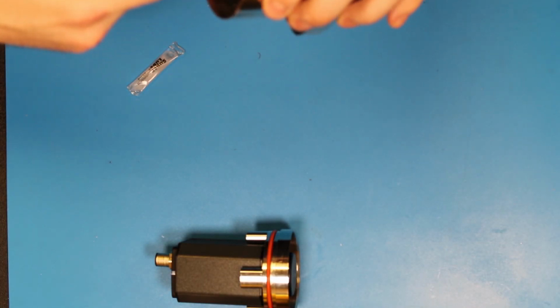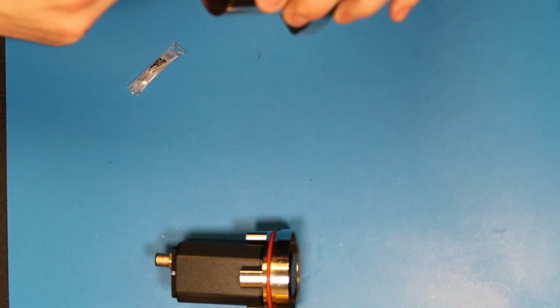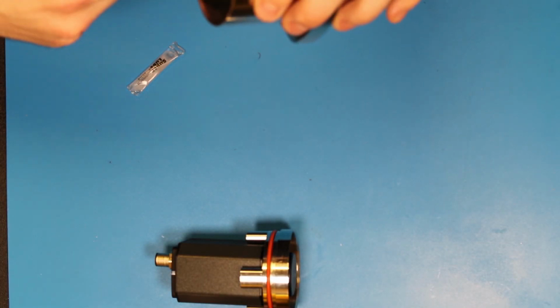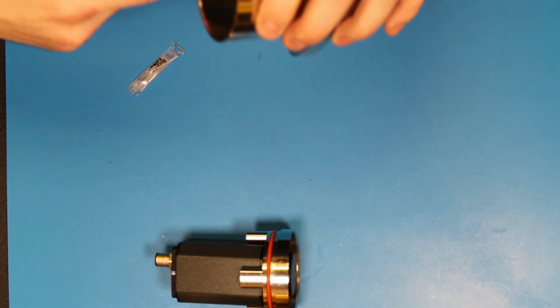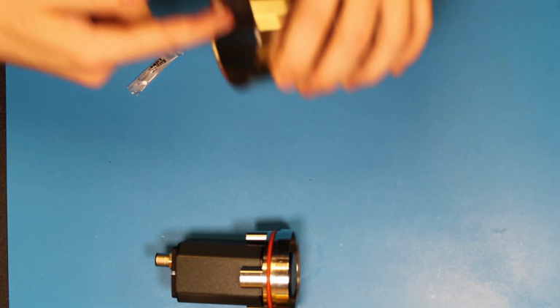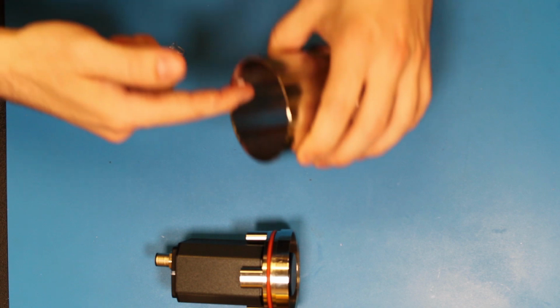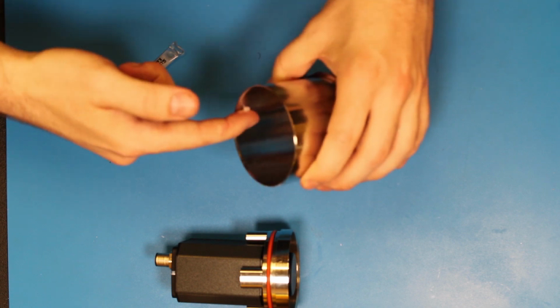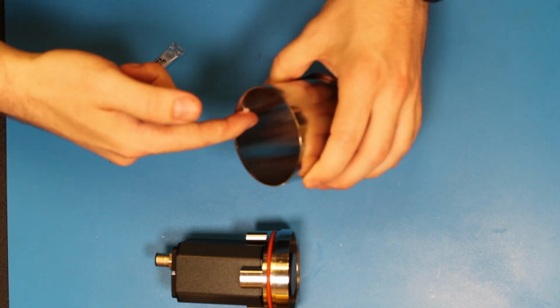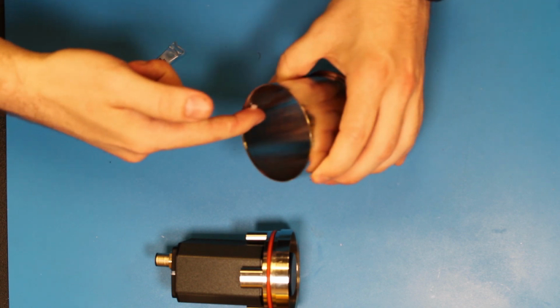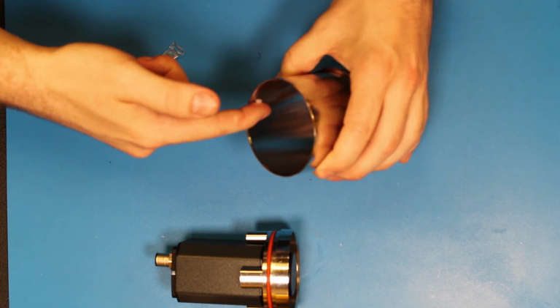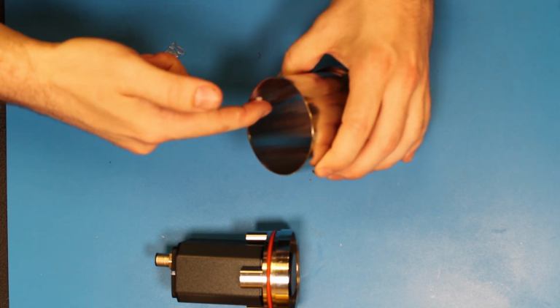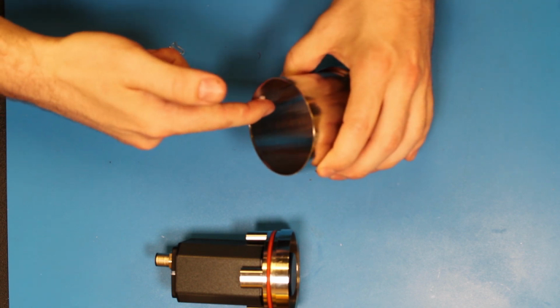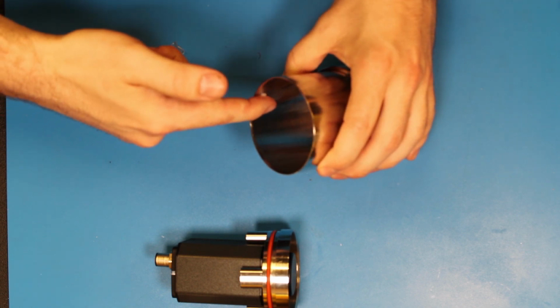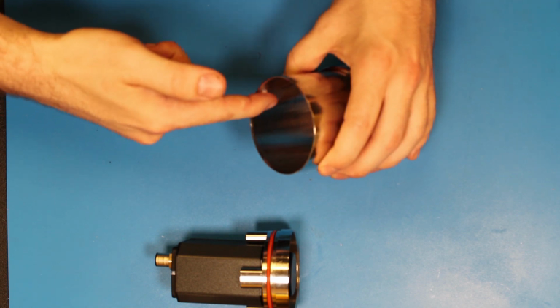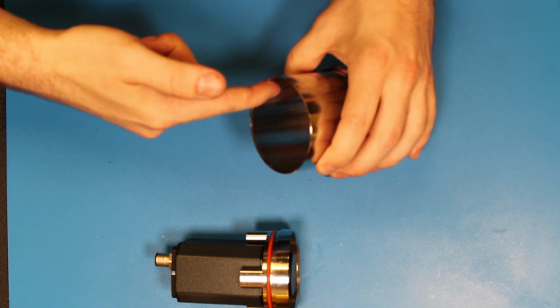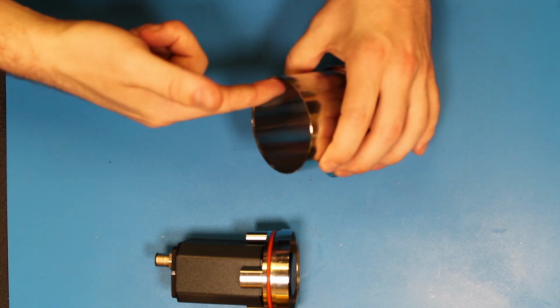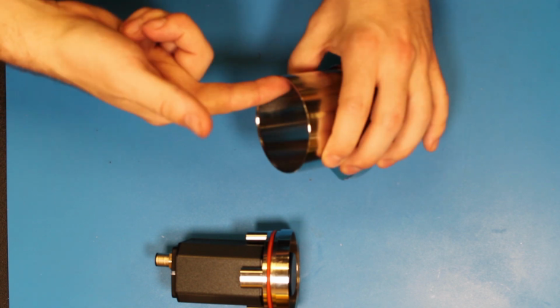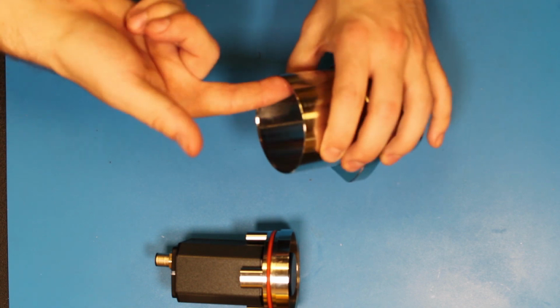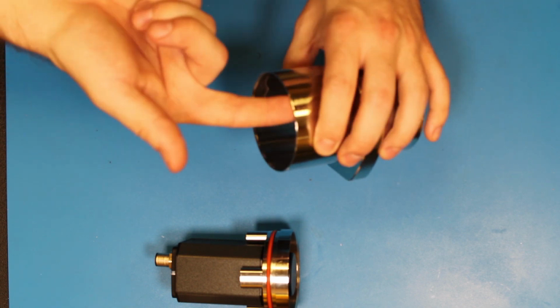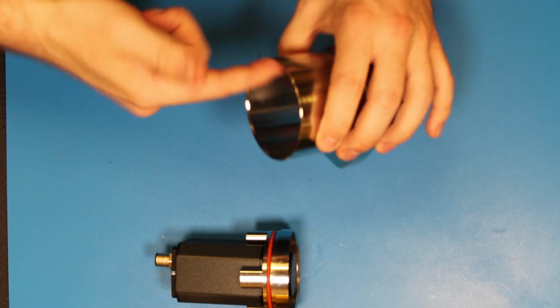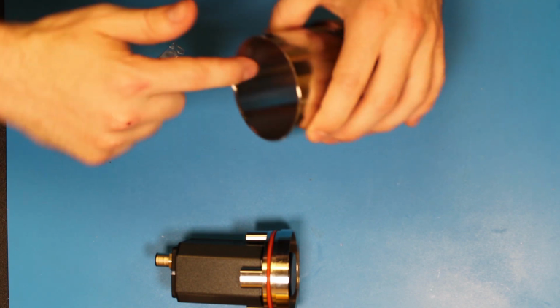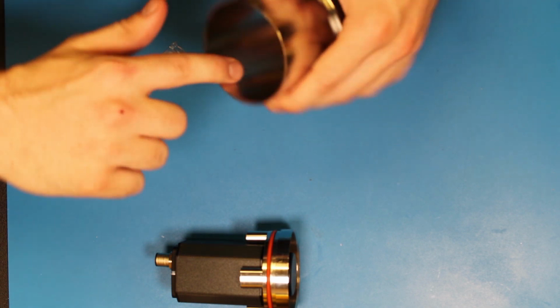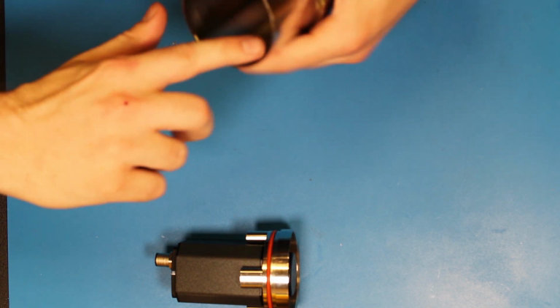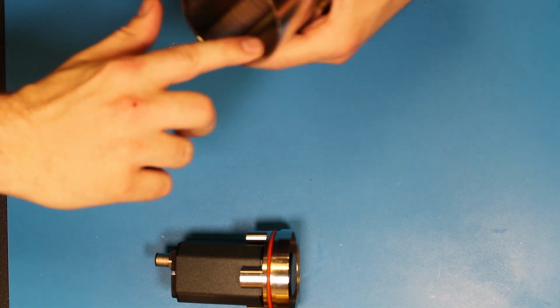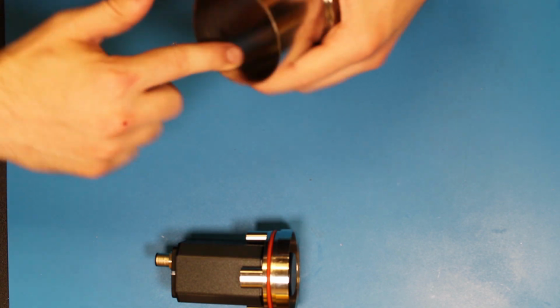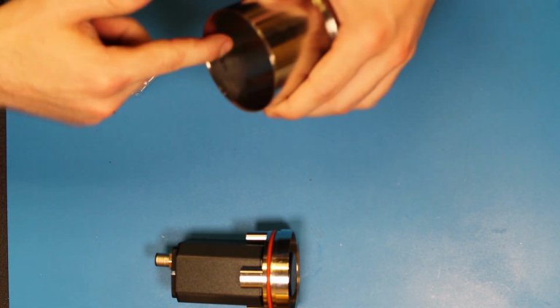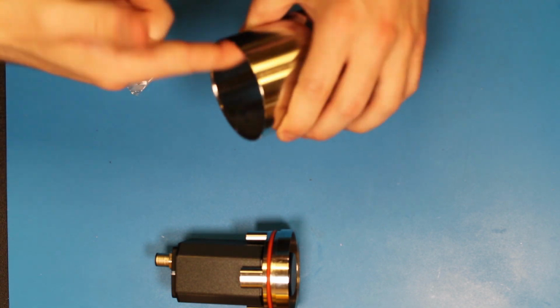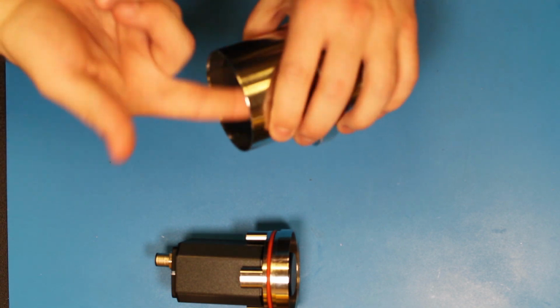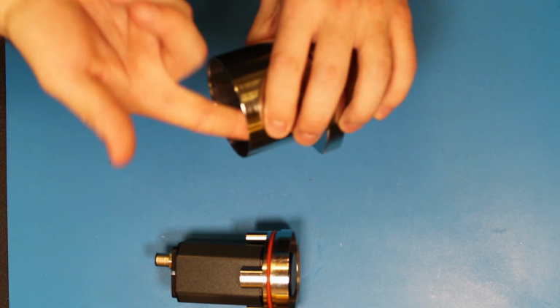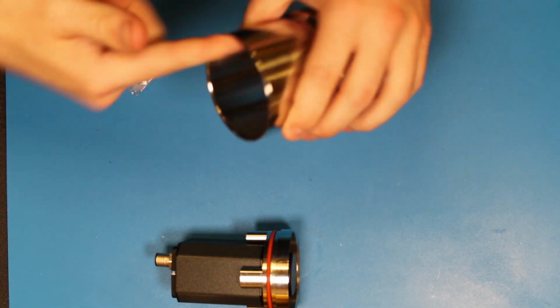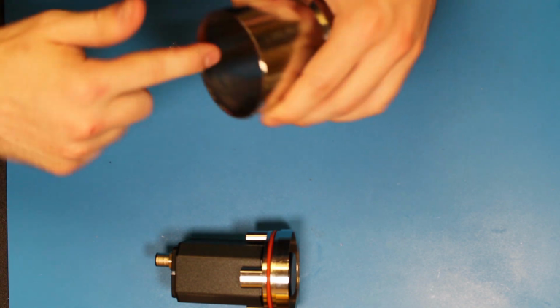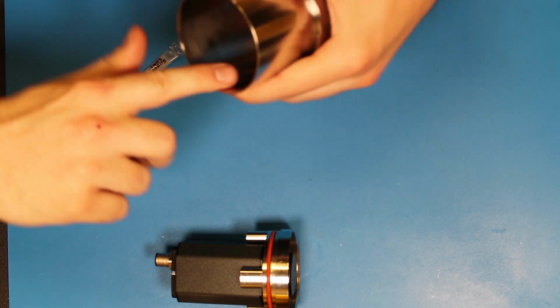Next, we will apply a little bit of lubrication to the chamfer on both sides of the enclosure tube.